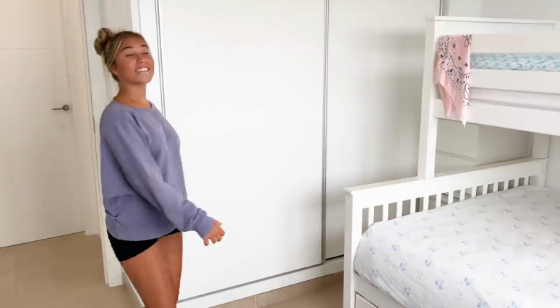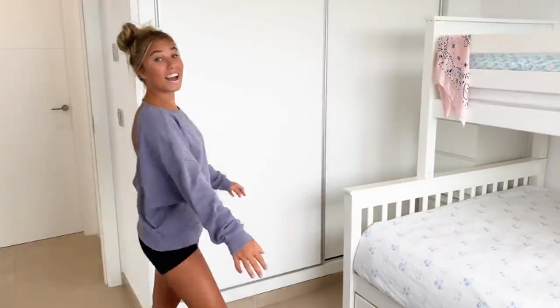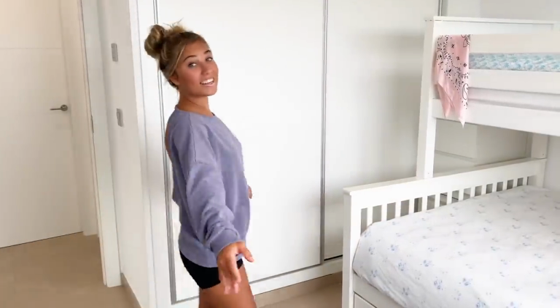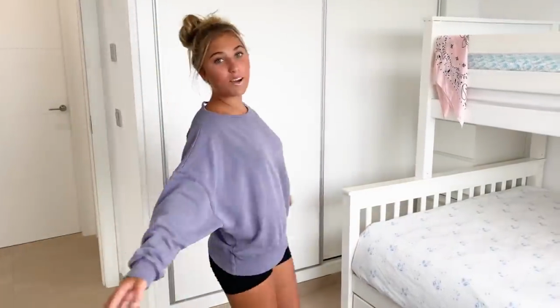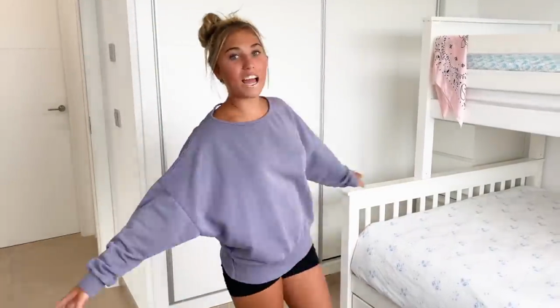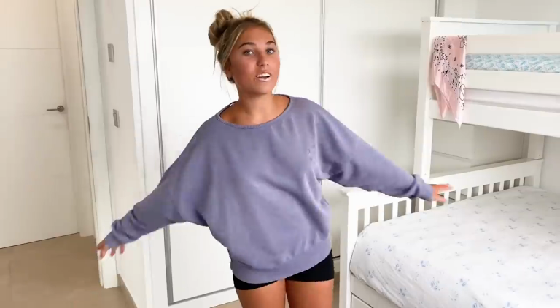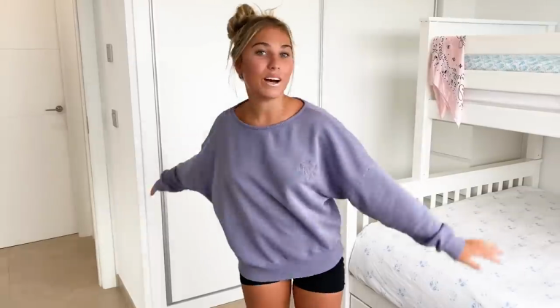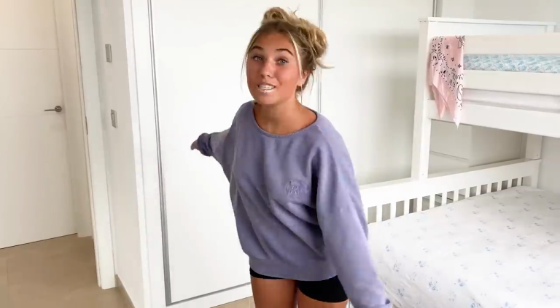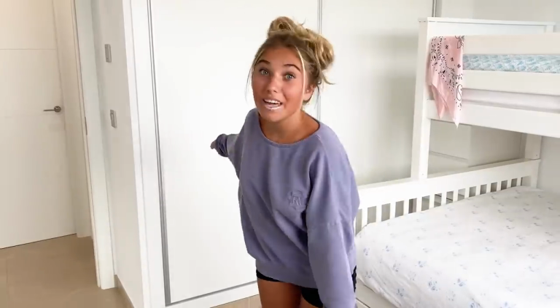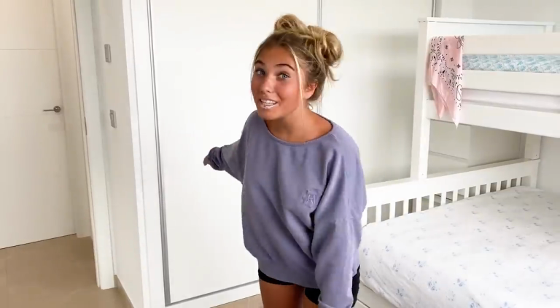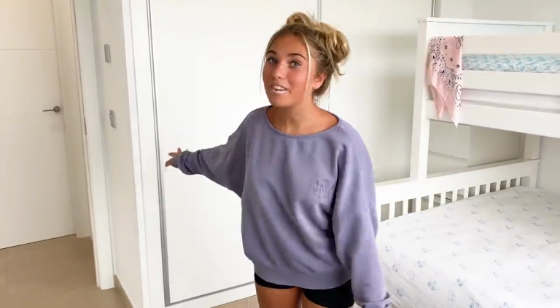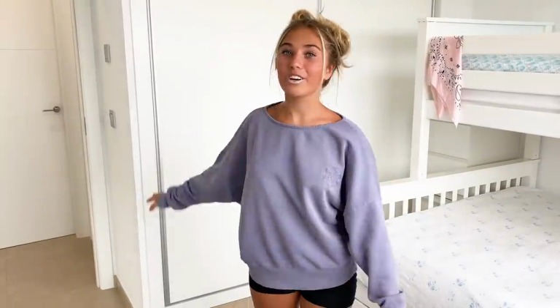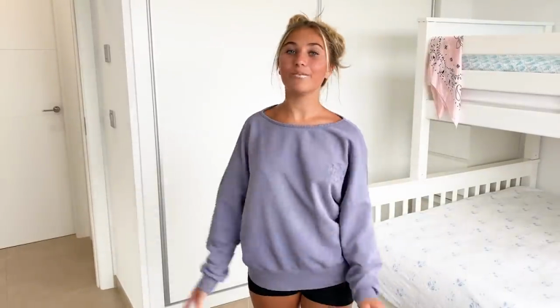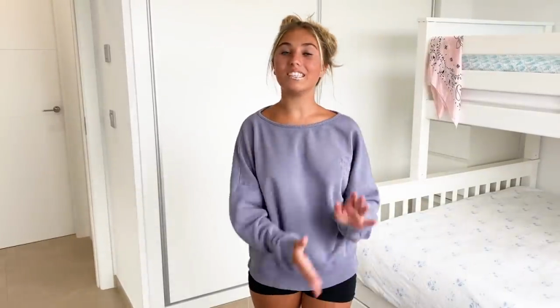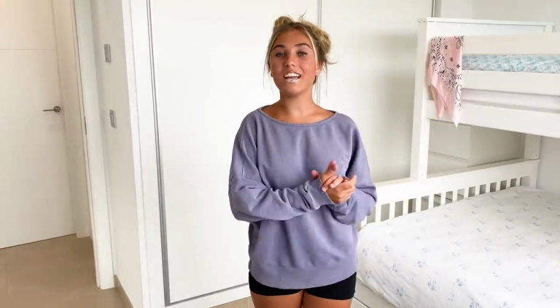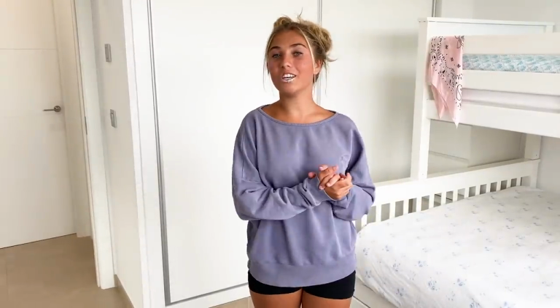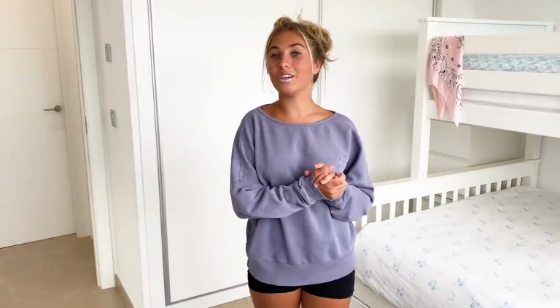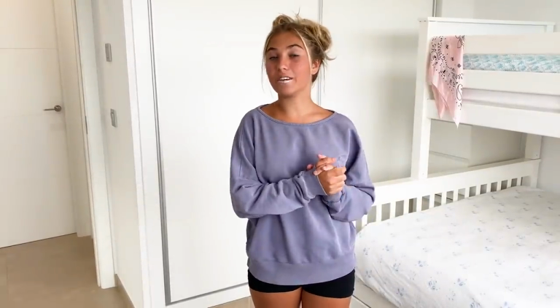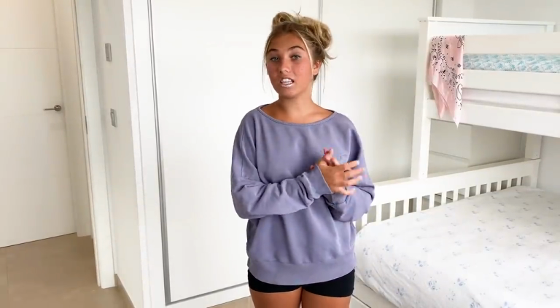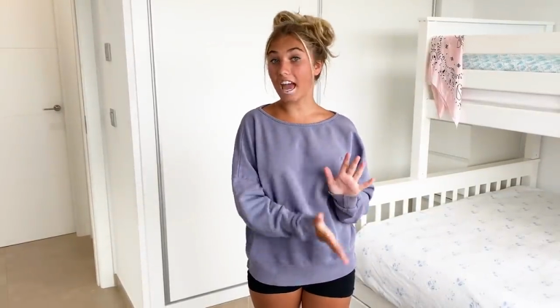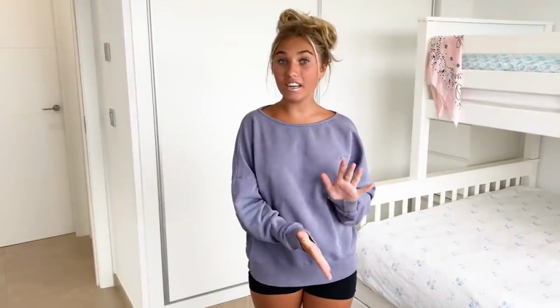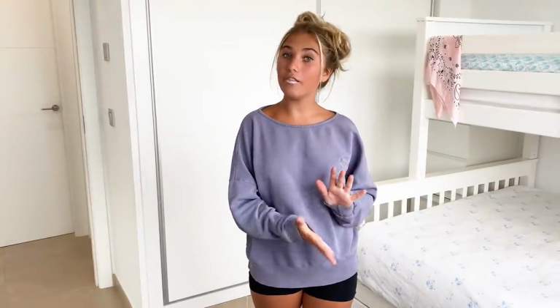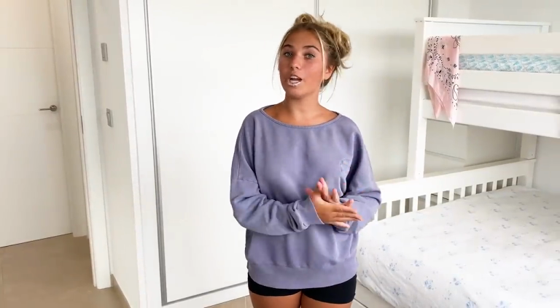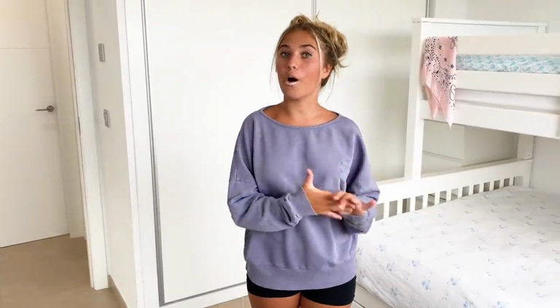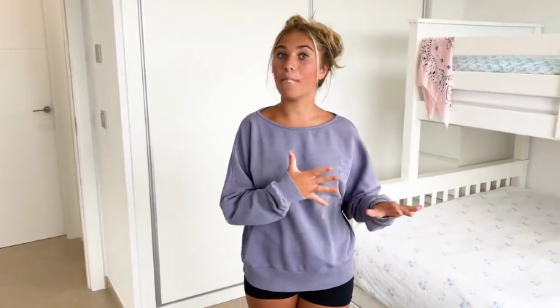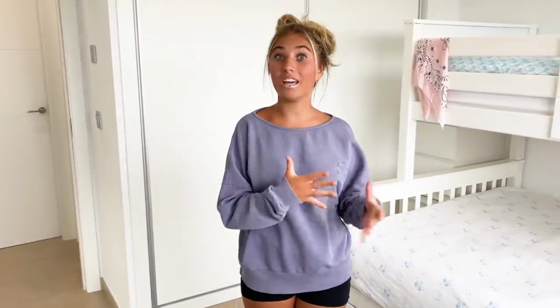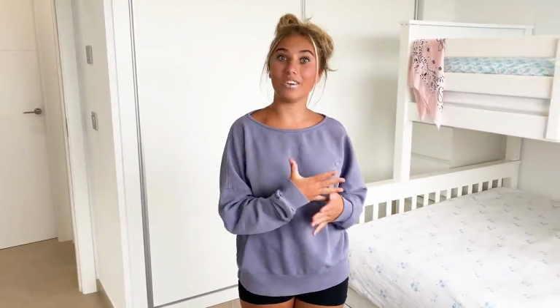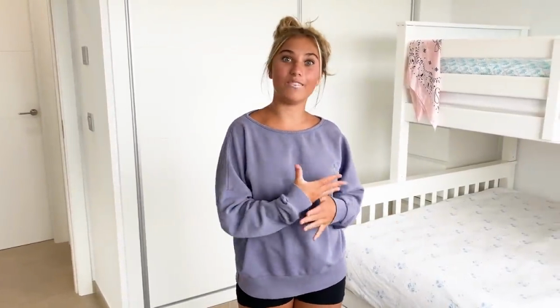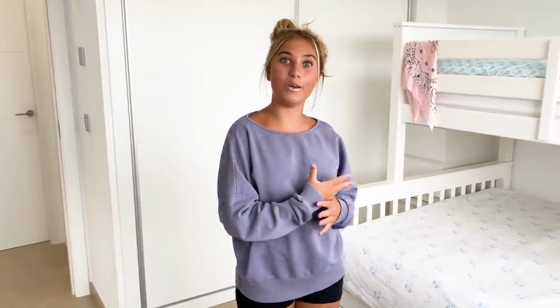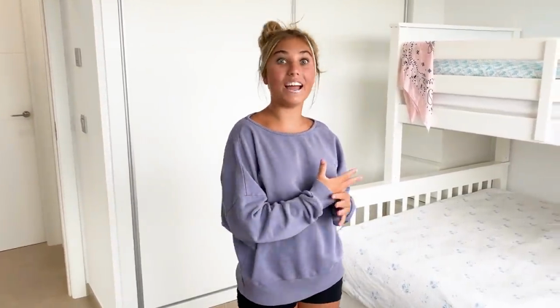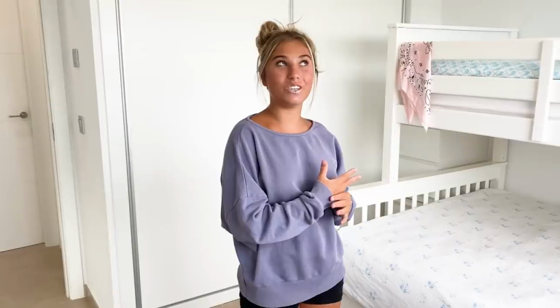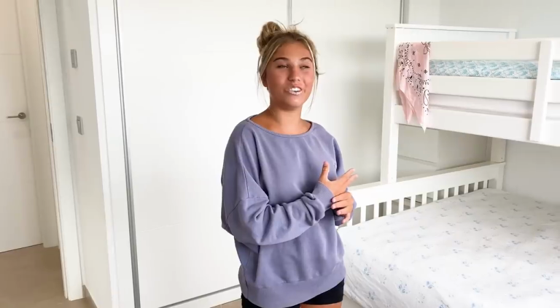I'm now in my Spanish bedroom — stay tuned because at the end of the video I might even give you a tour.